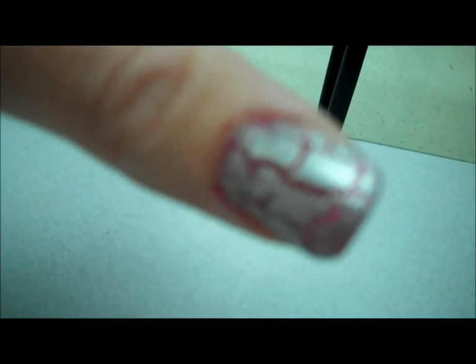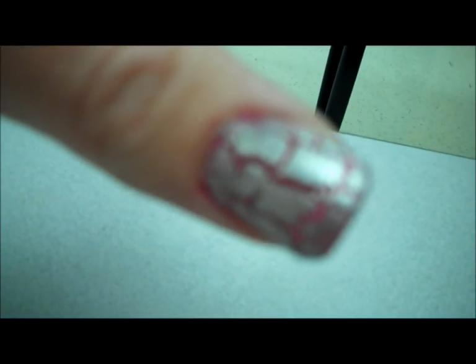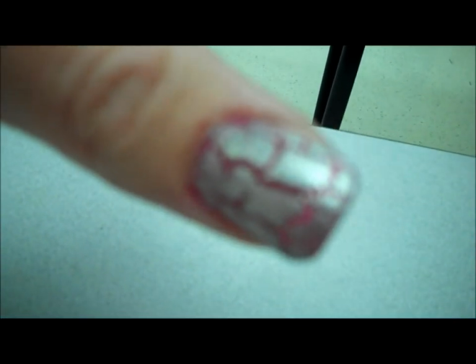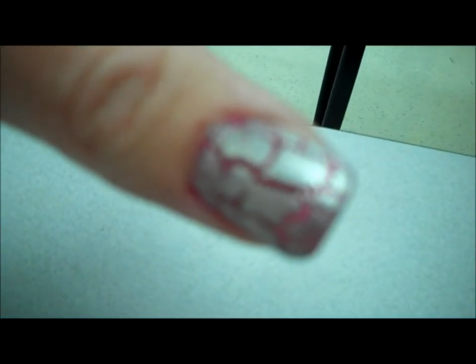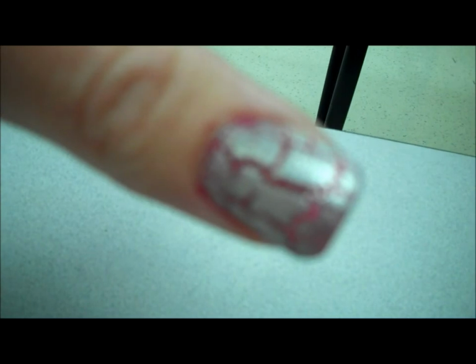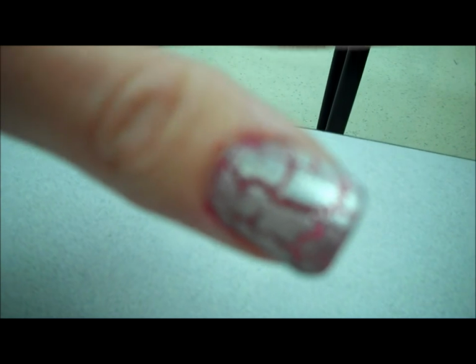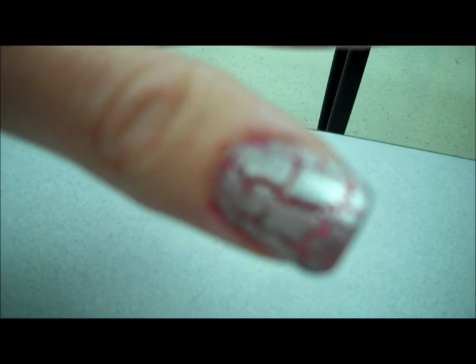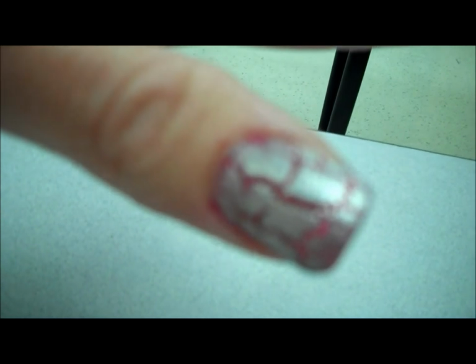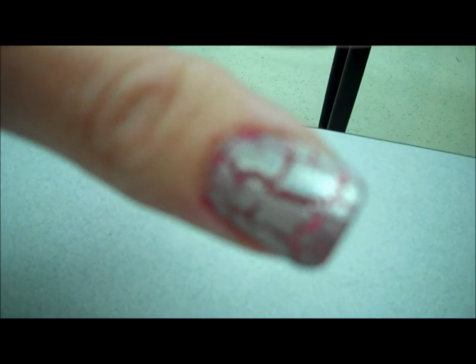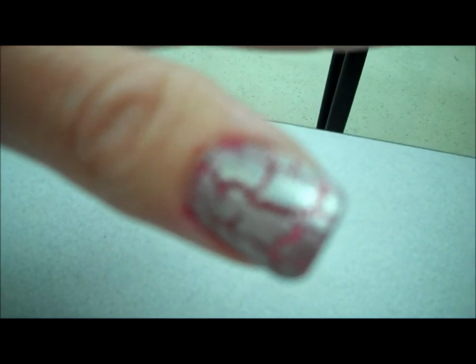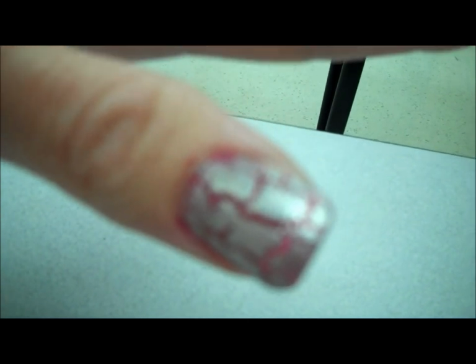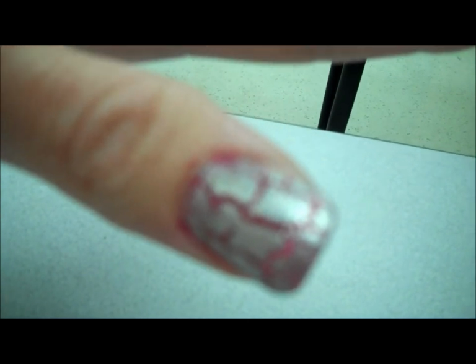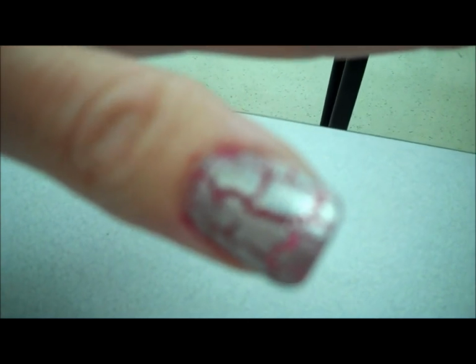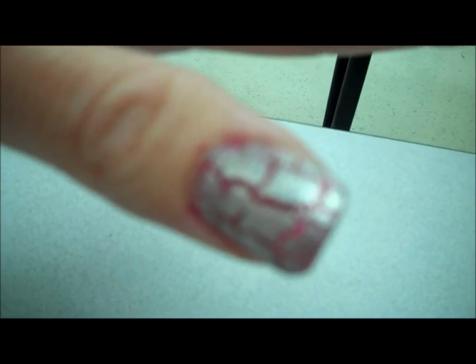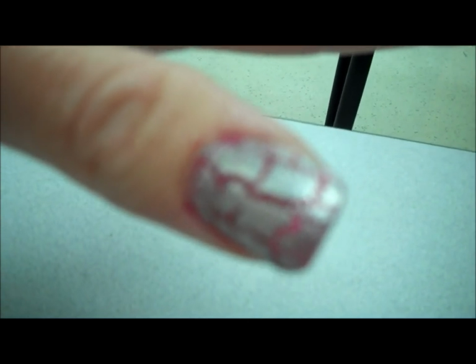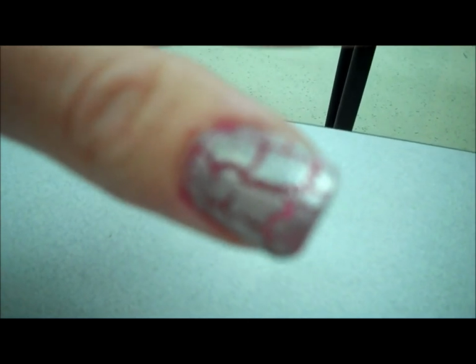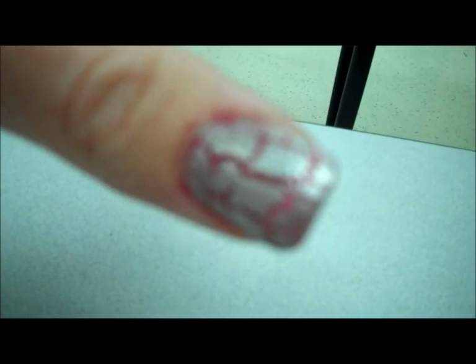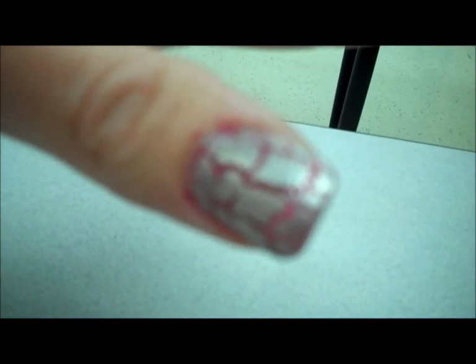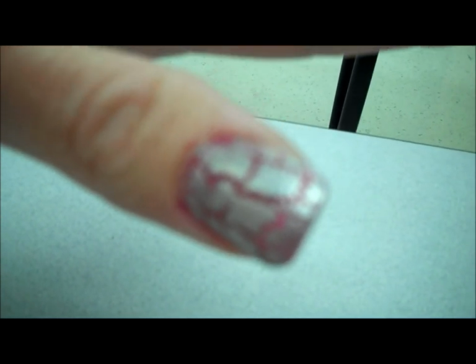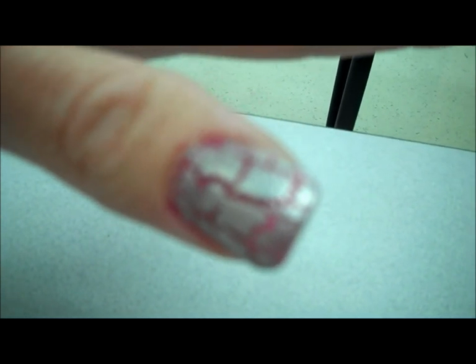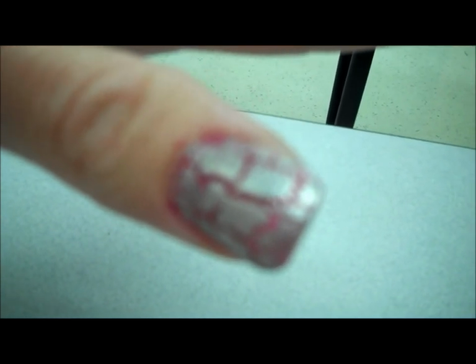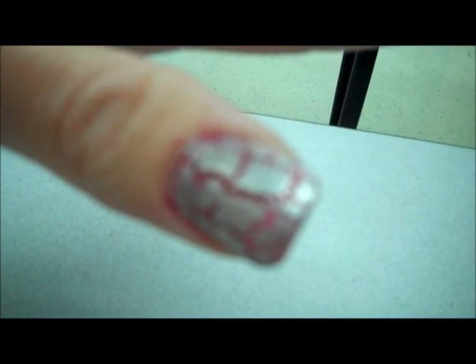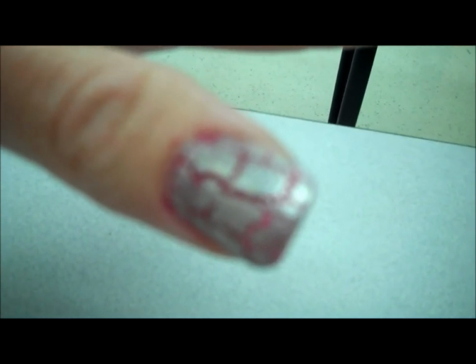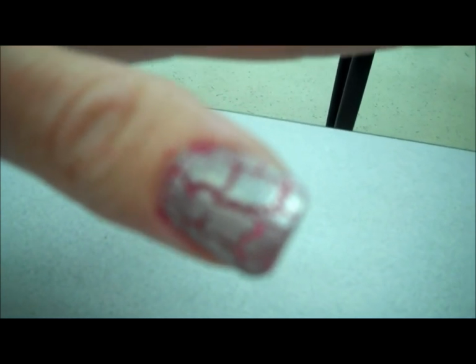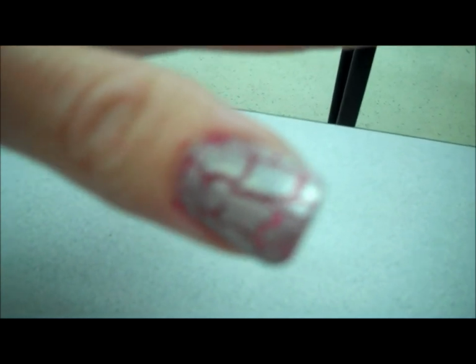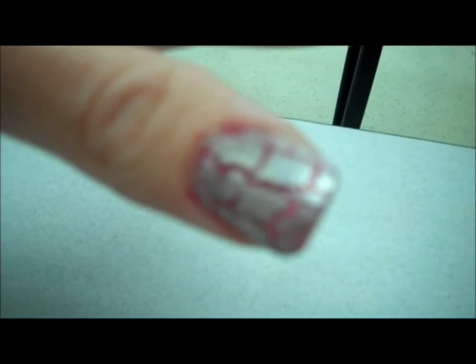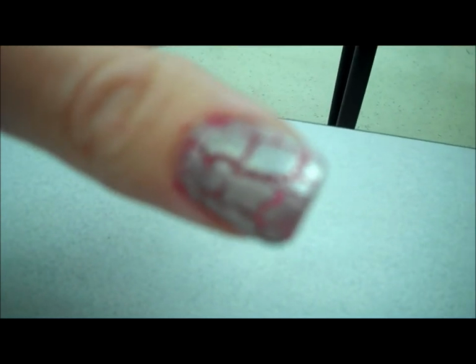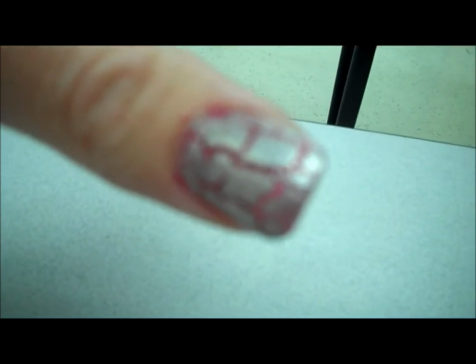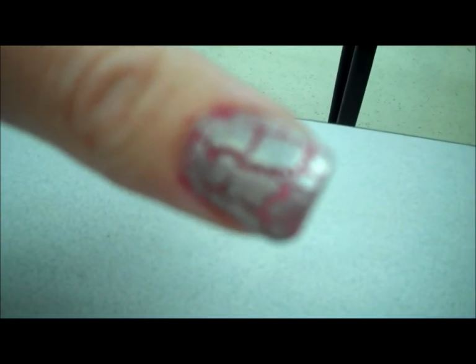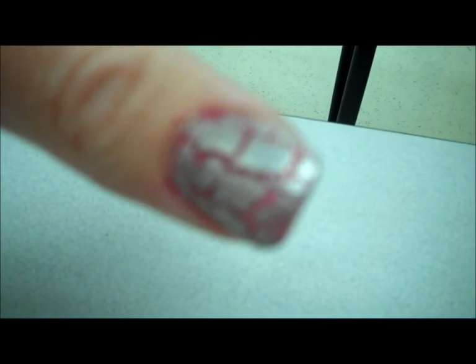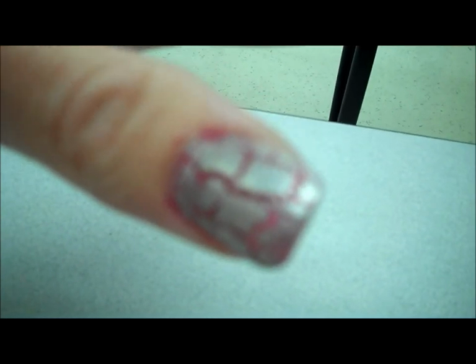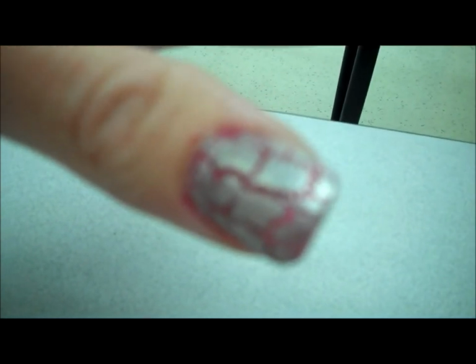Really cool. Looking forward to Silver Shatter by OPI.